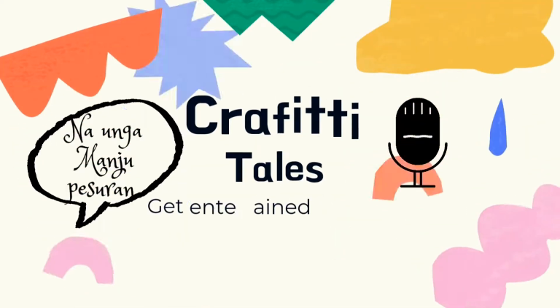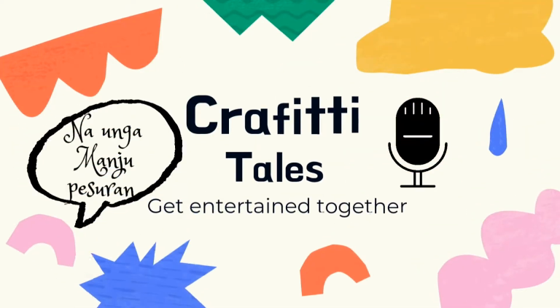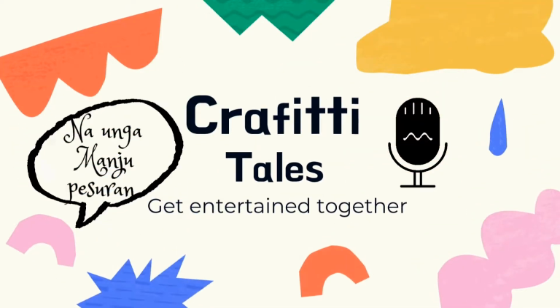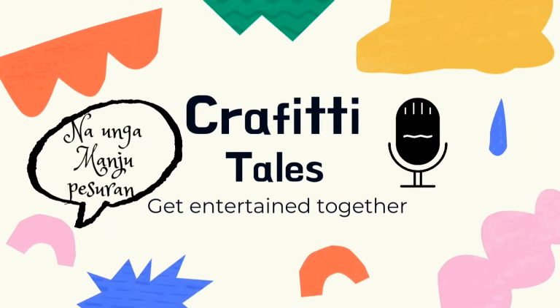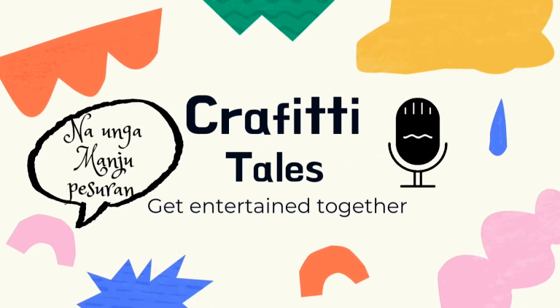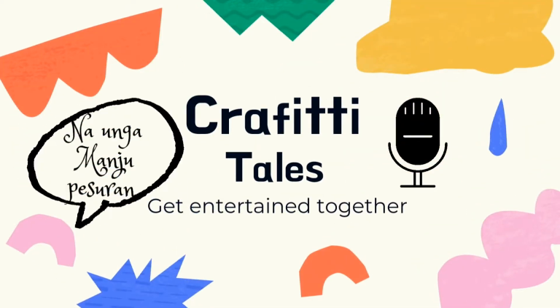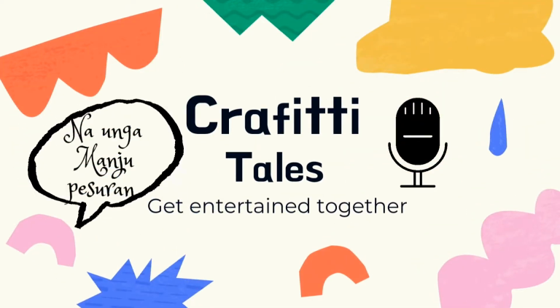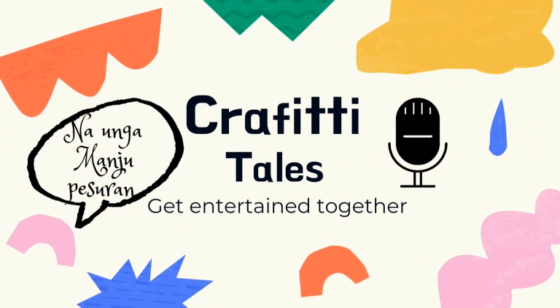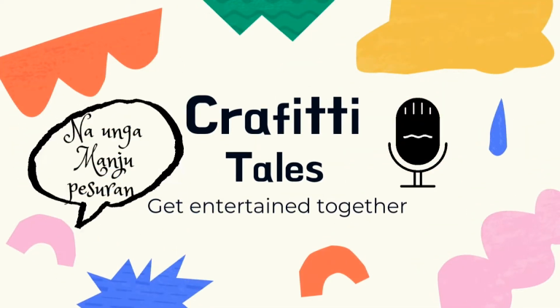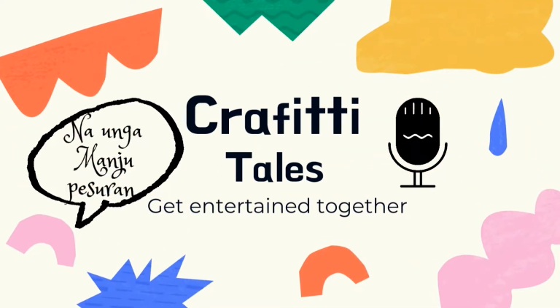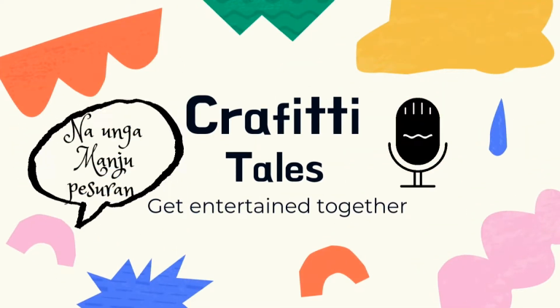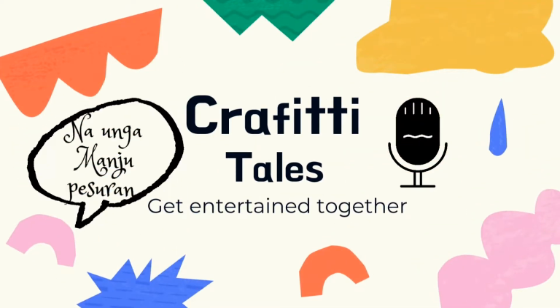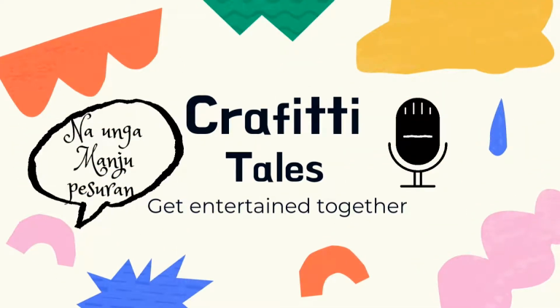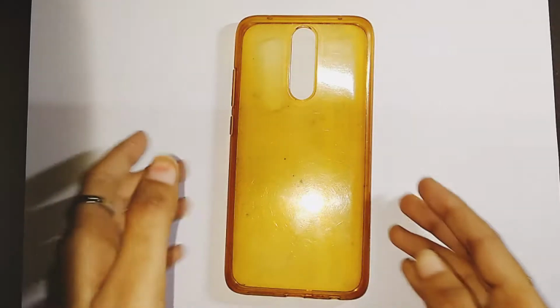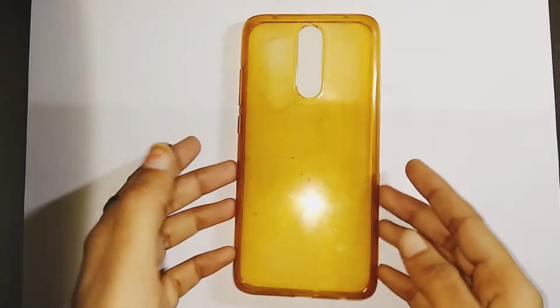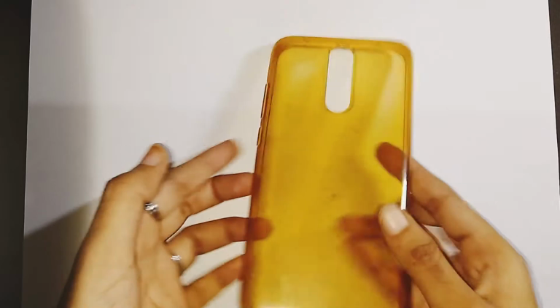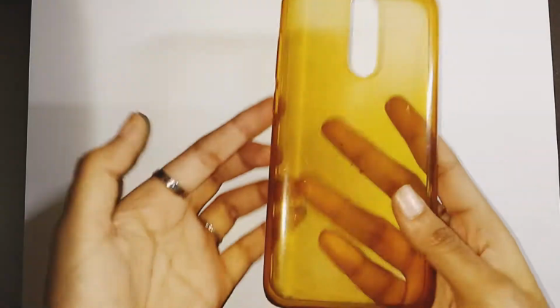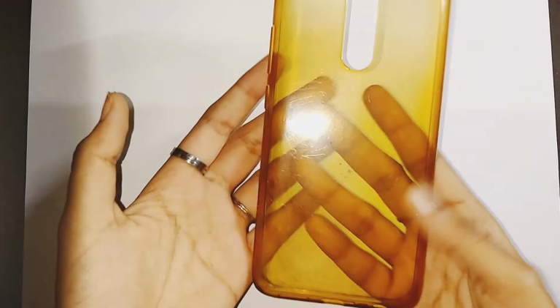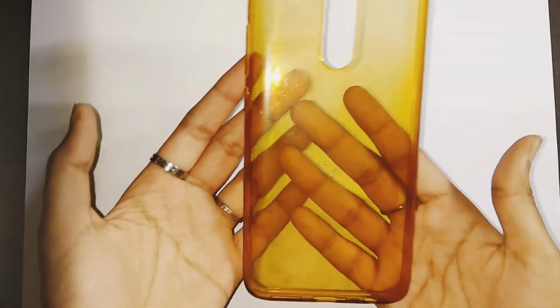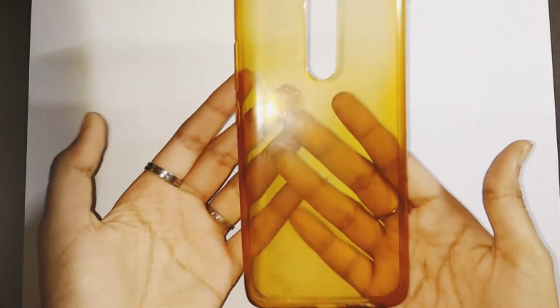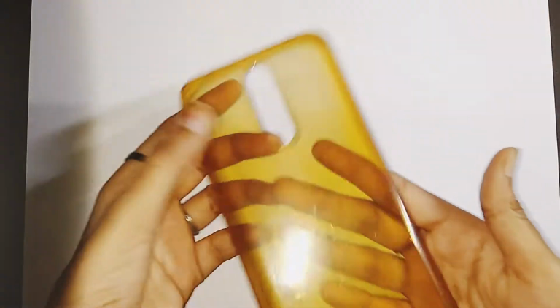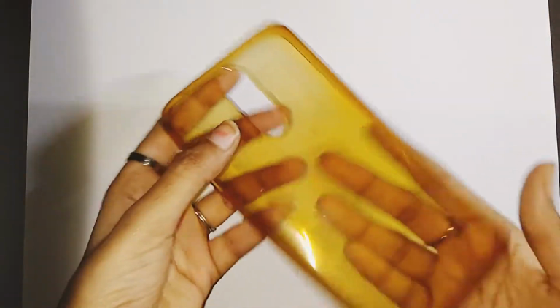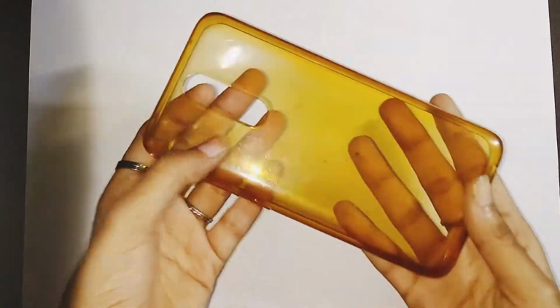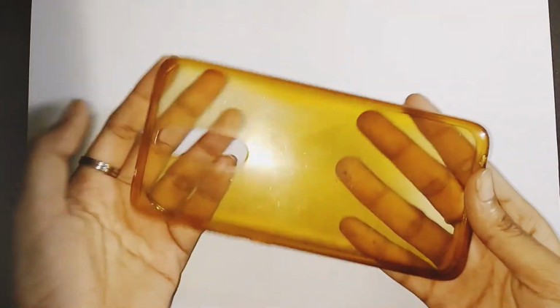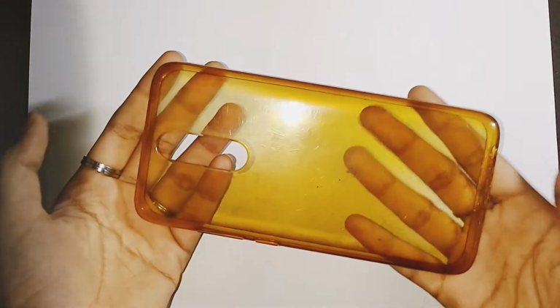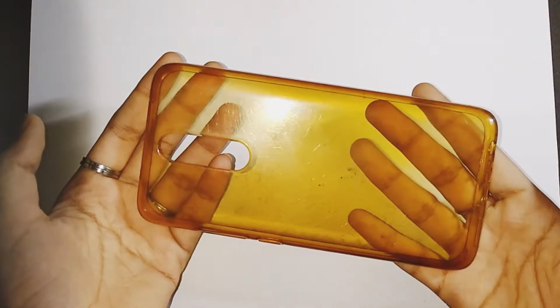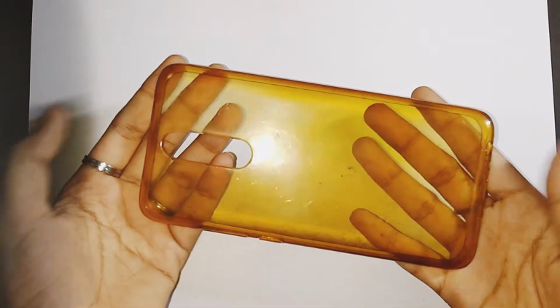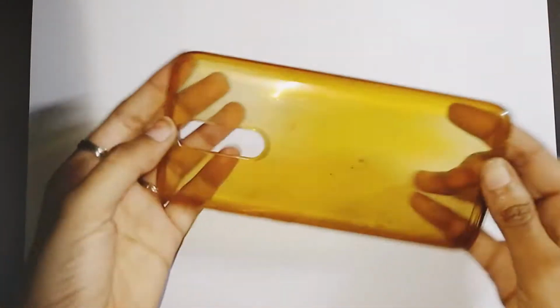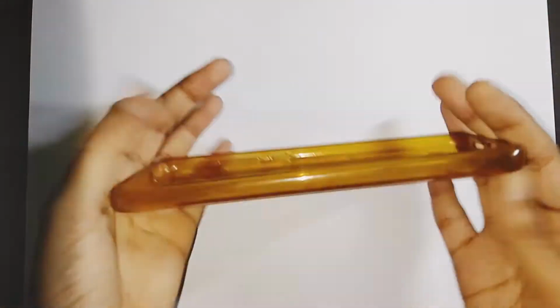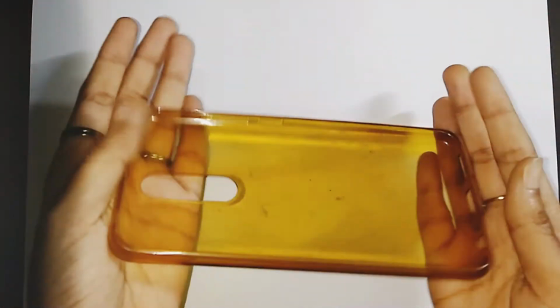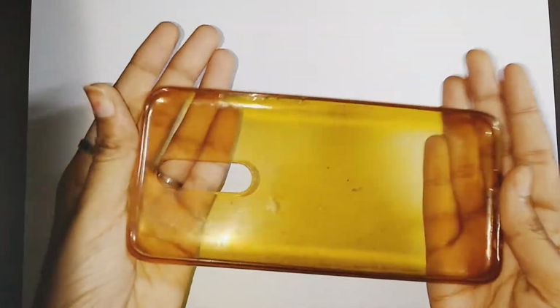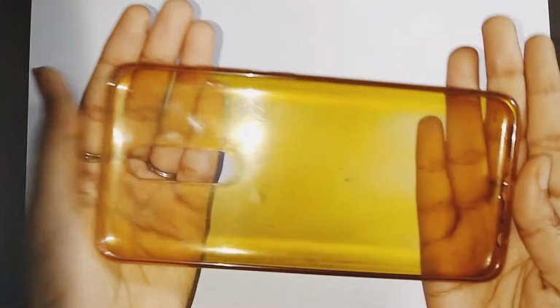Hi! Hello and welcome to the brand new video of Graphy Details. Today we have an old phone case.